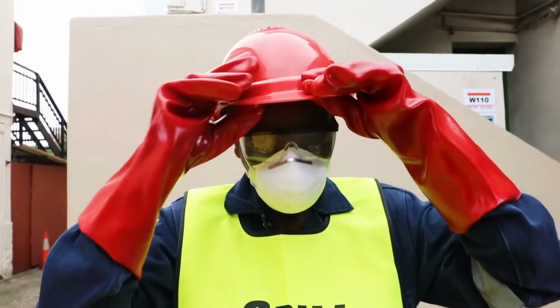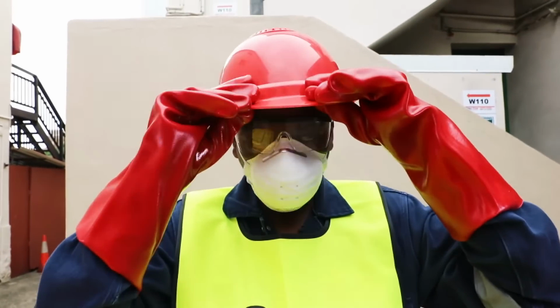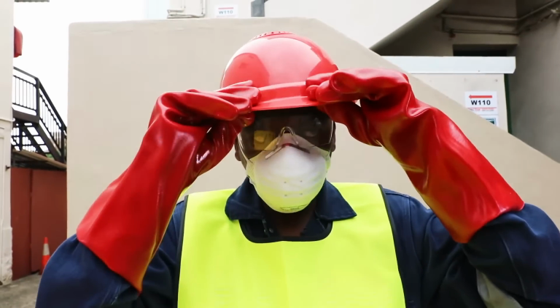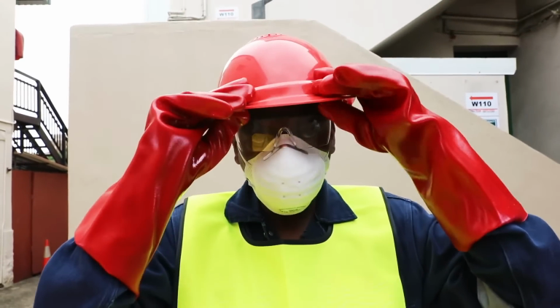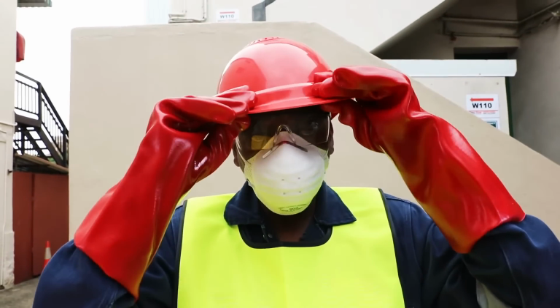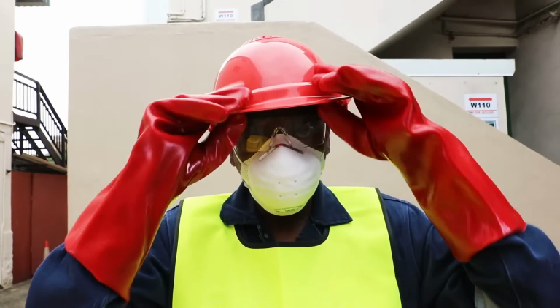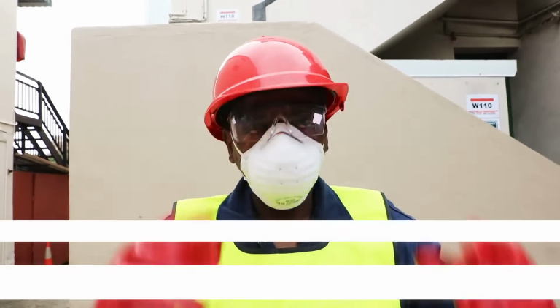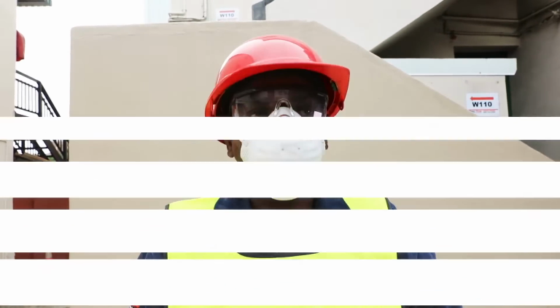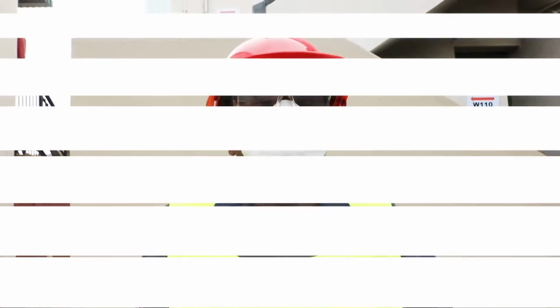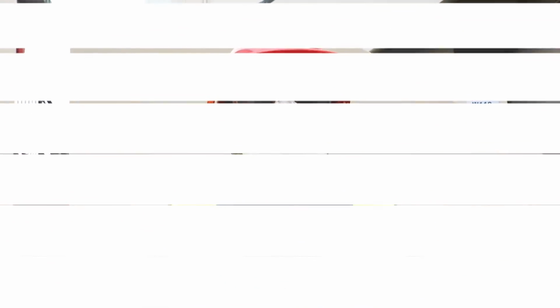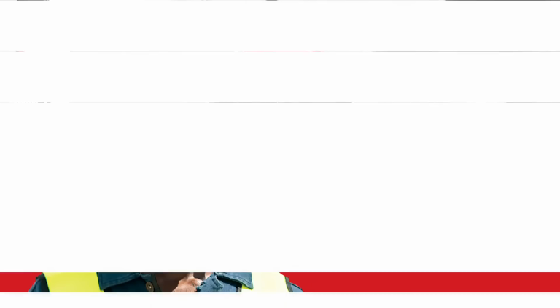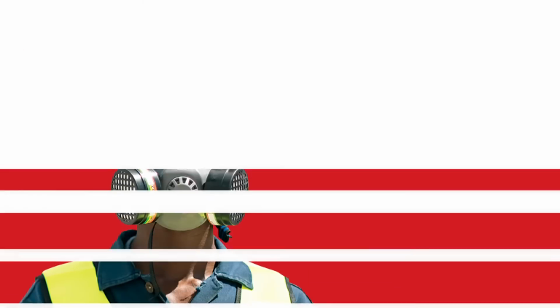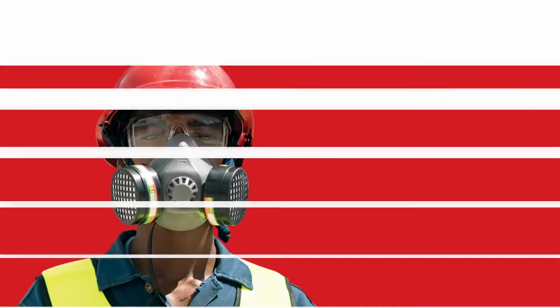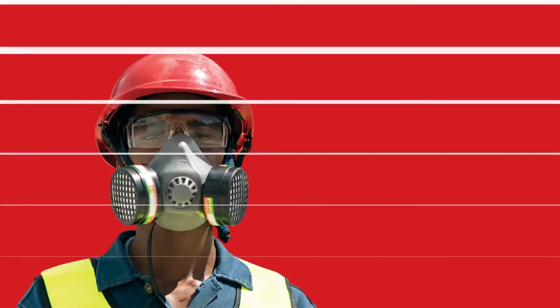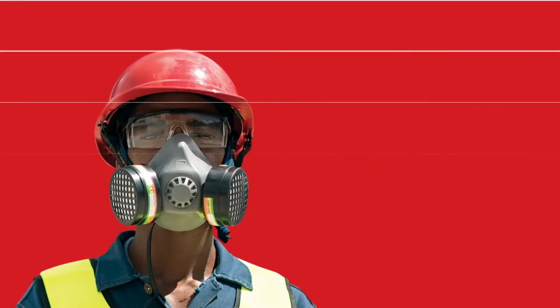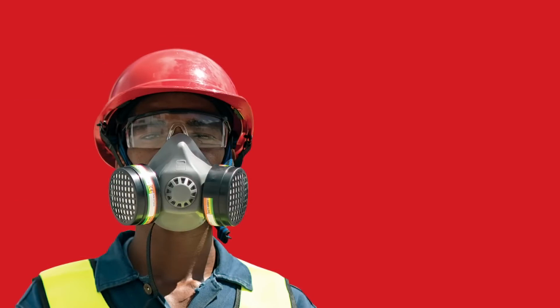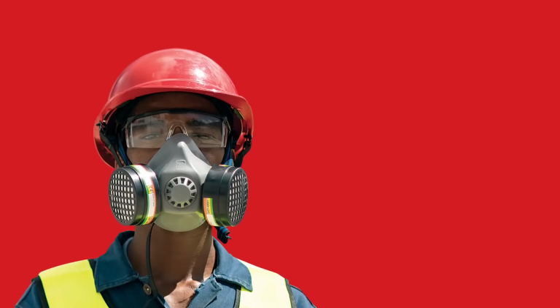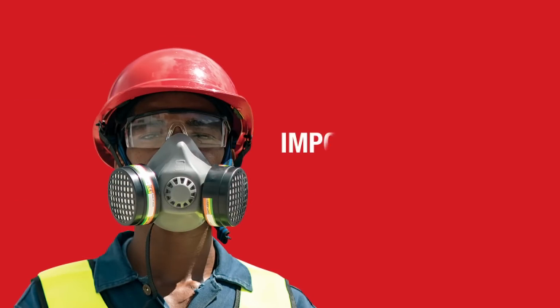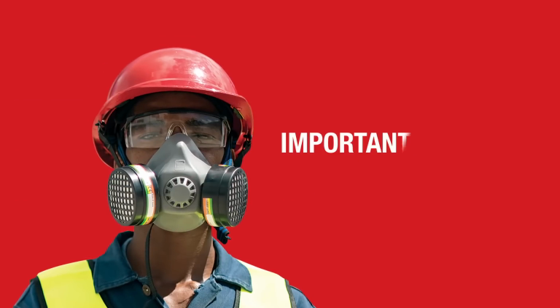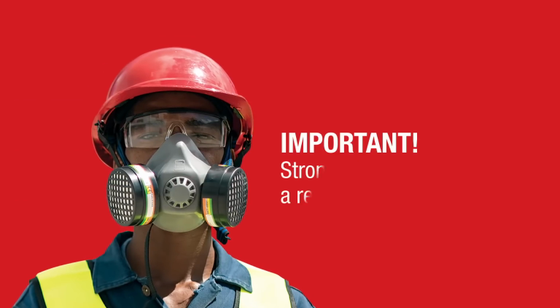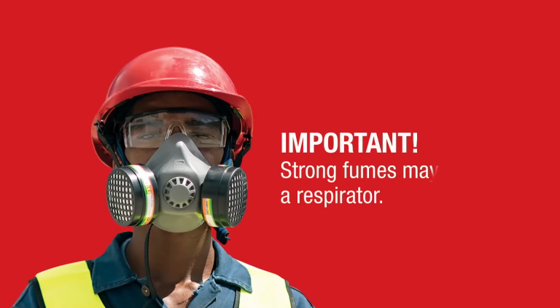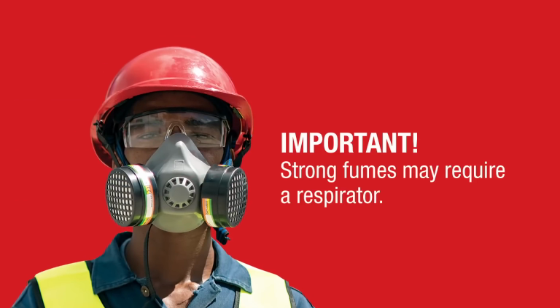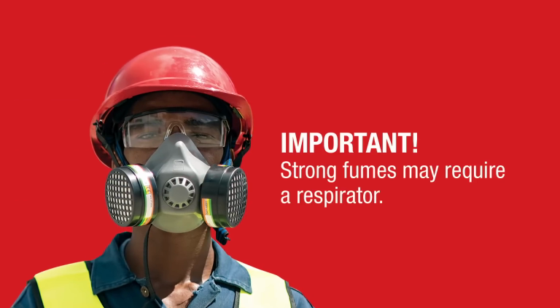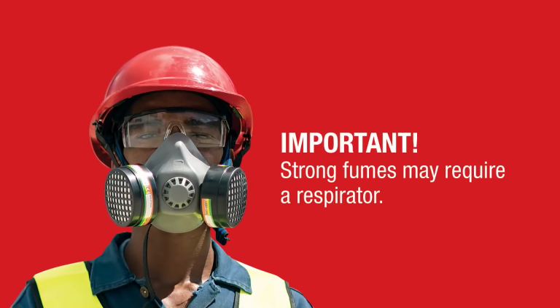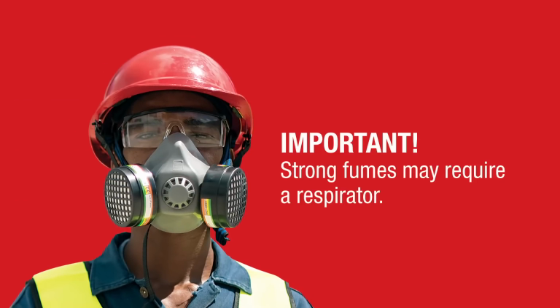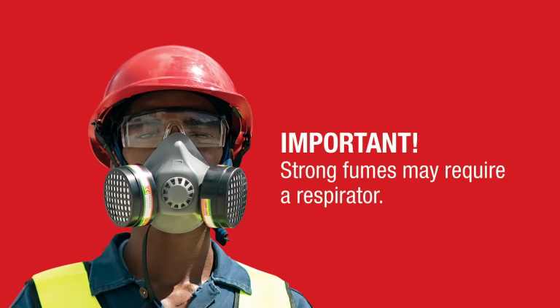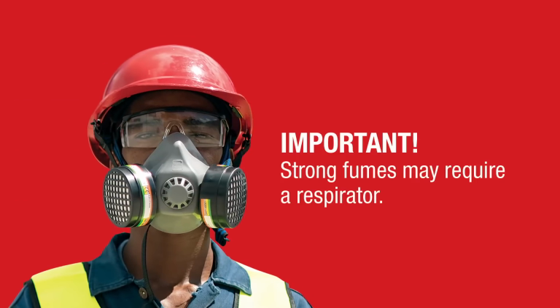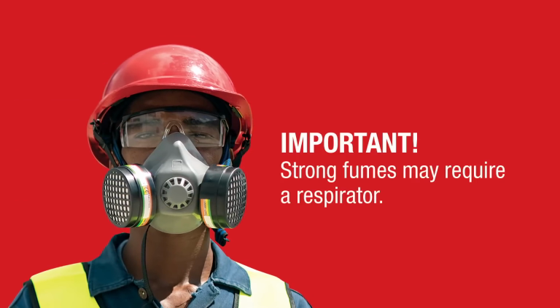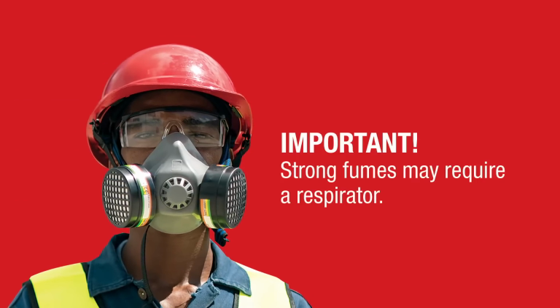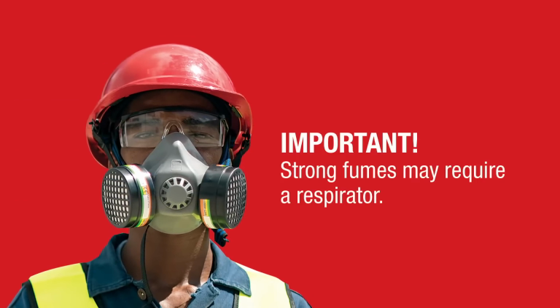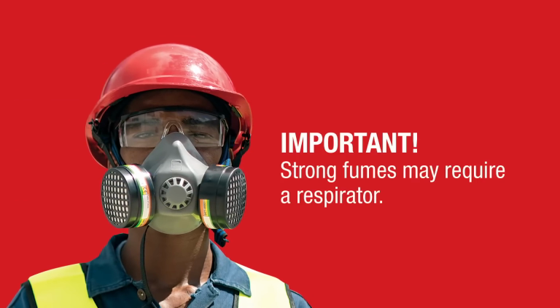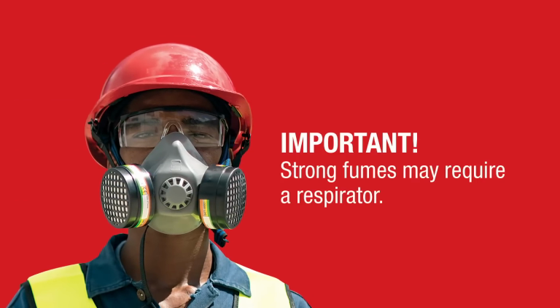If you are dealing with a chemical that gives off strong fumes, you may need to use a respirator.